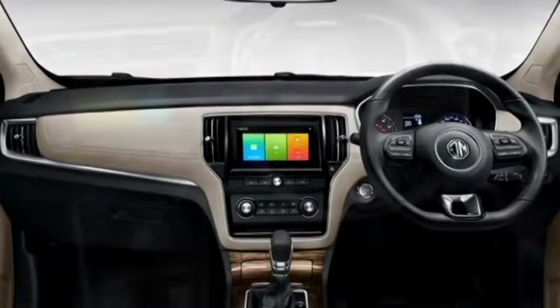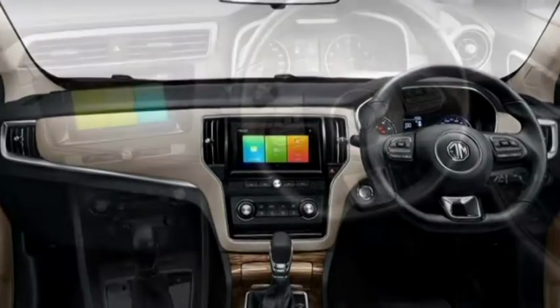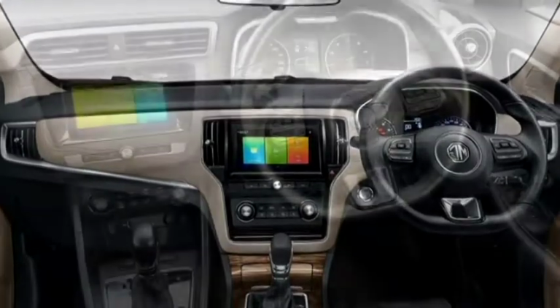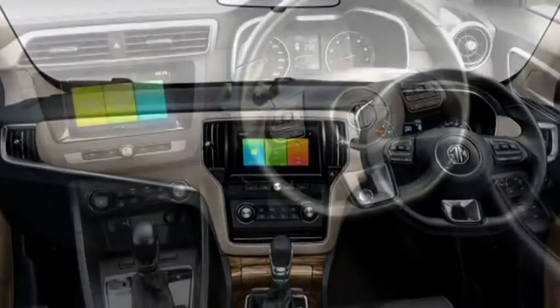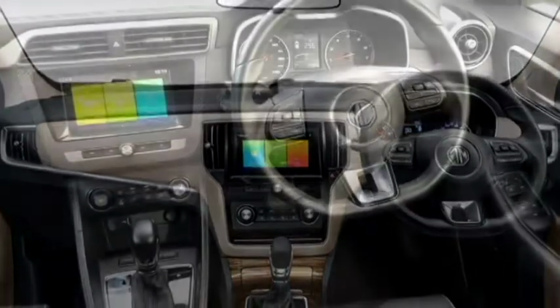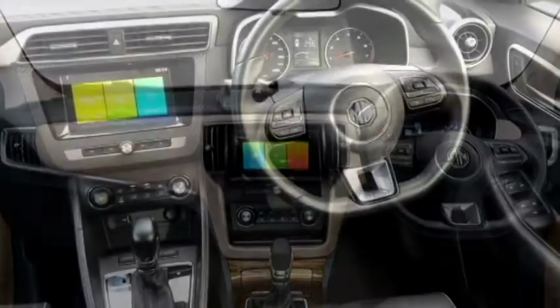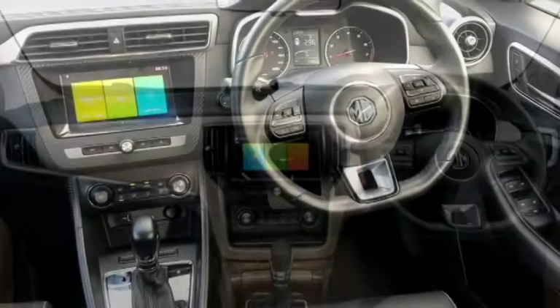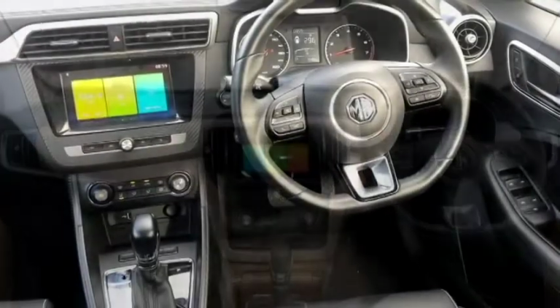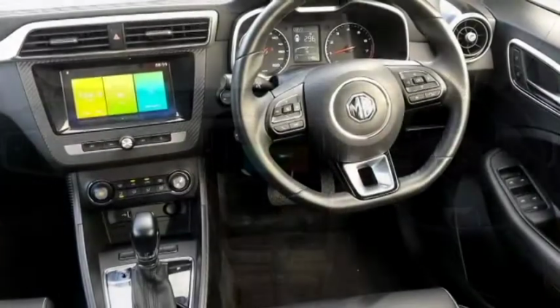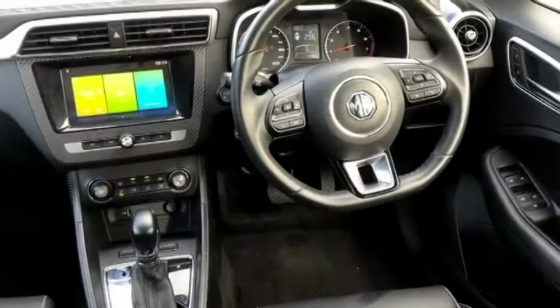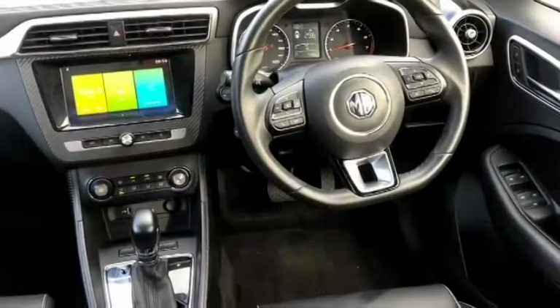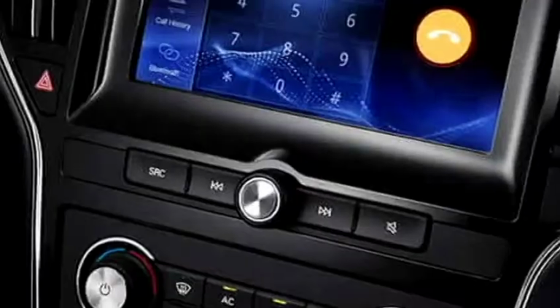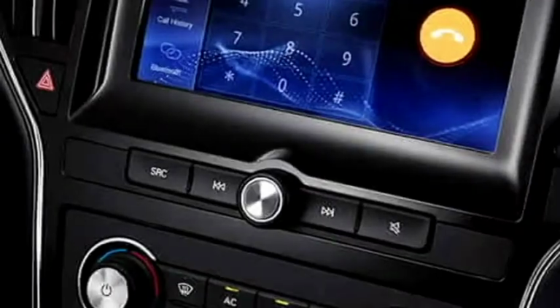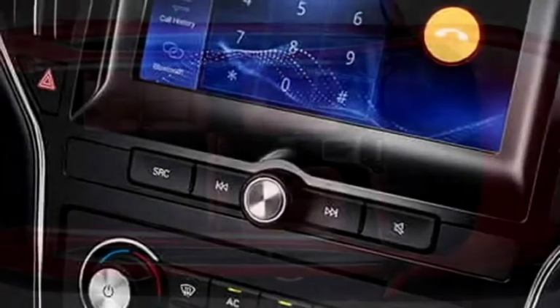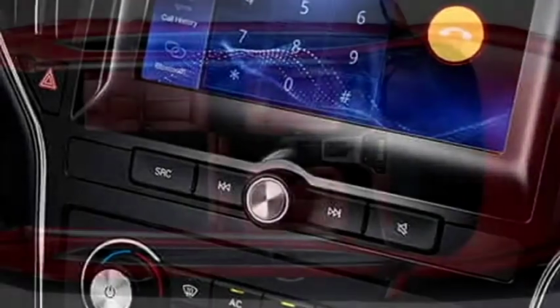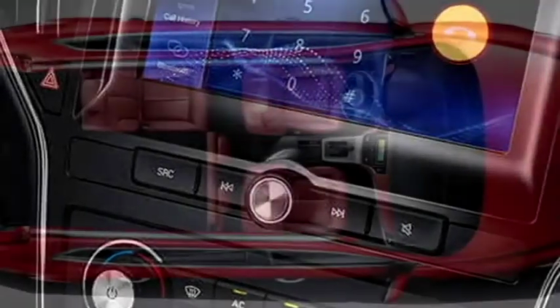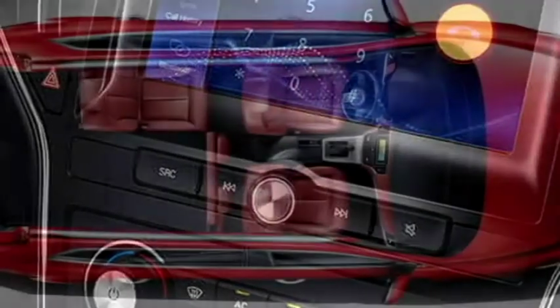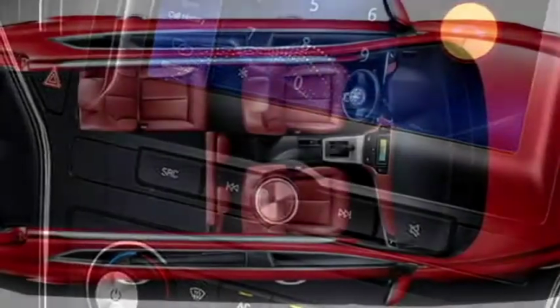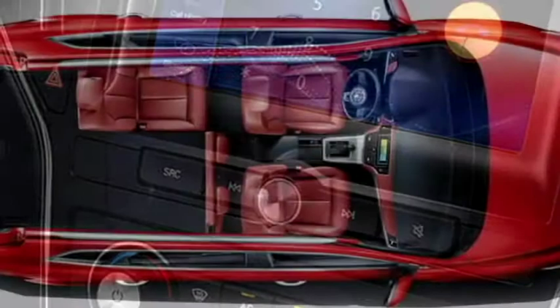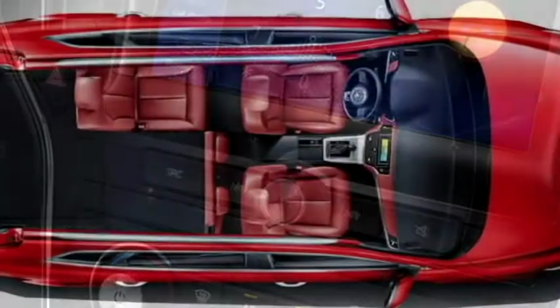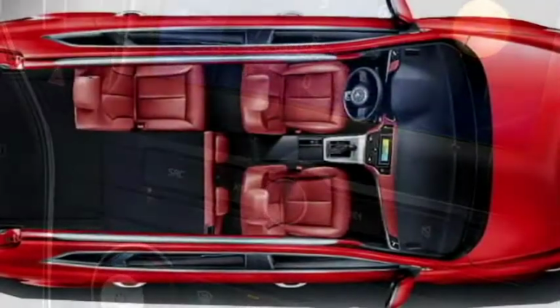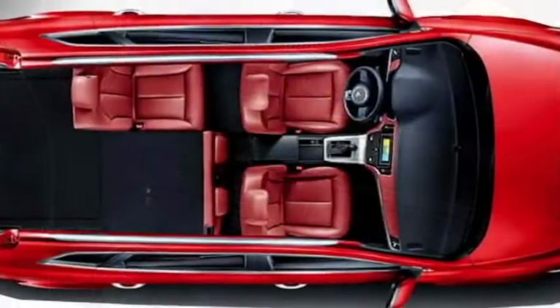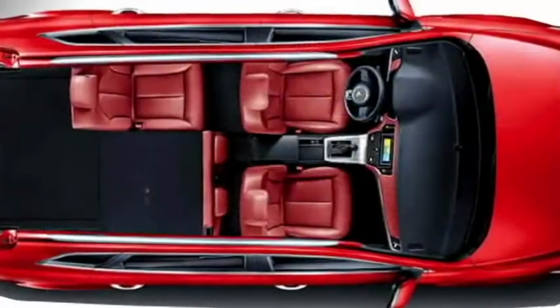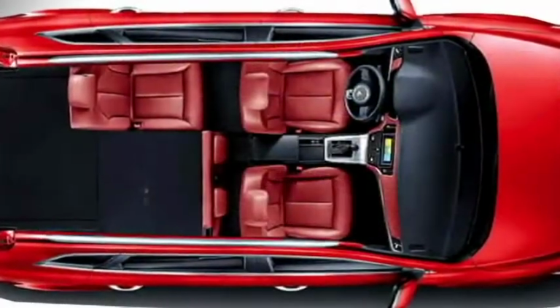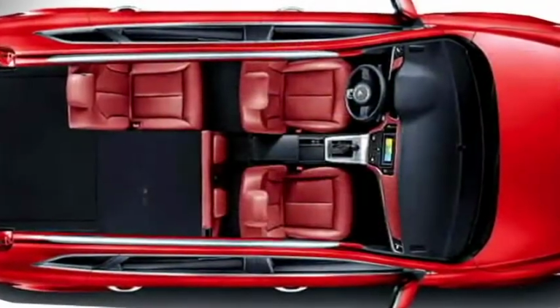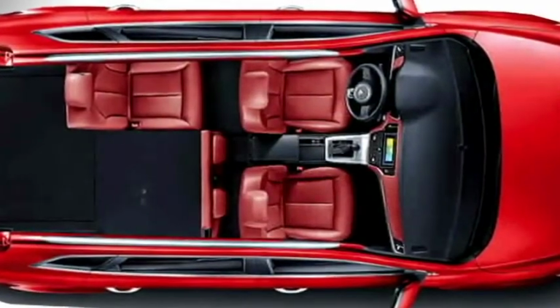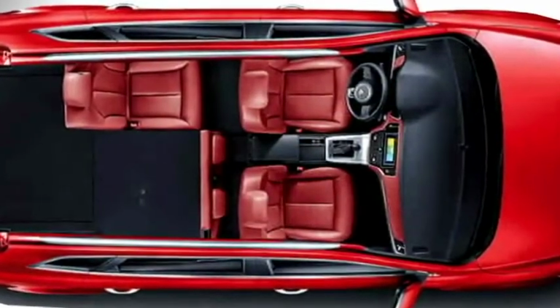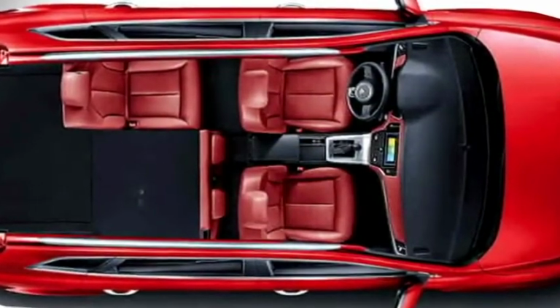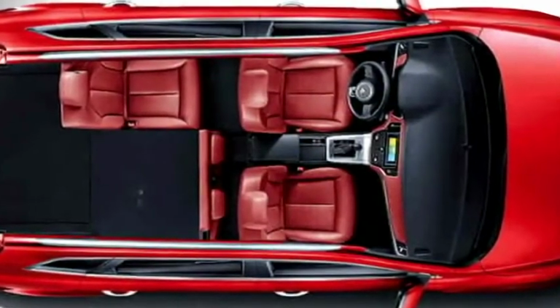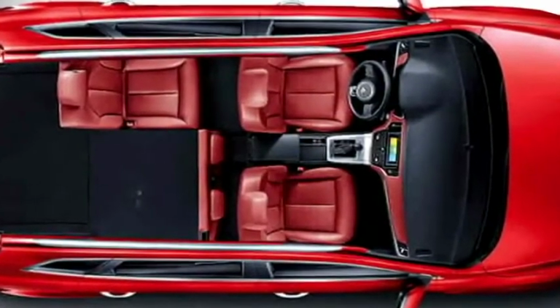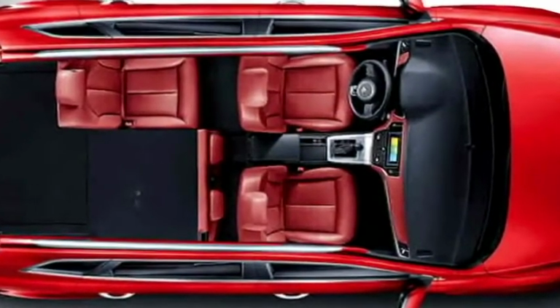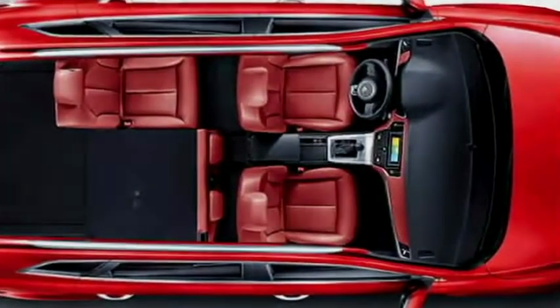Additional interior features include a Bluetooth hands-free system, push-button start and stop, premium leather upholstery, and bigger boot space.